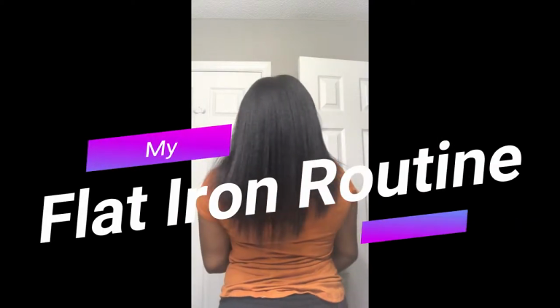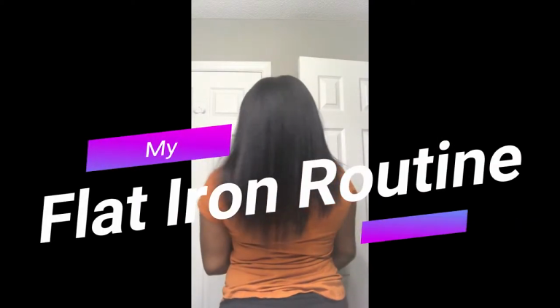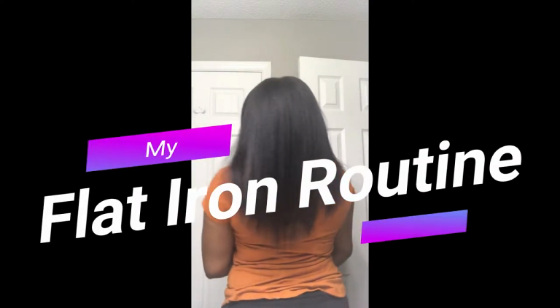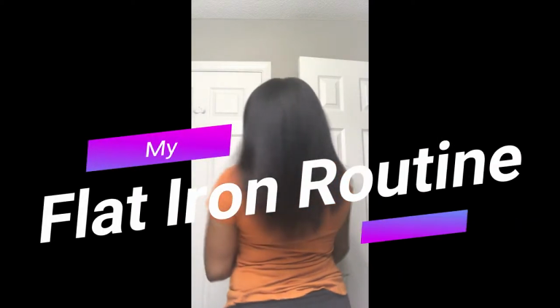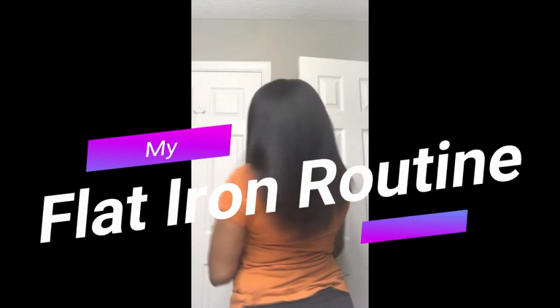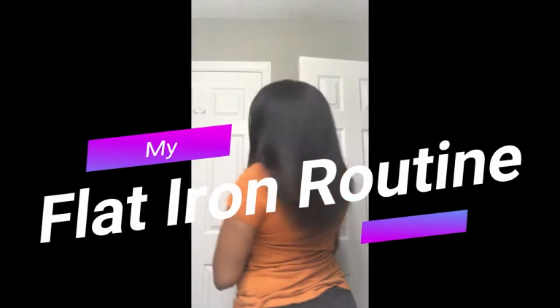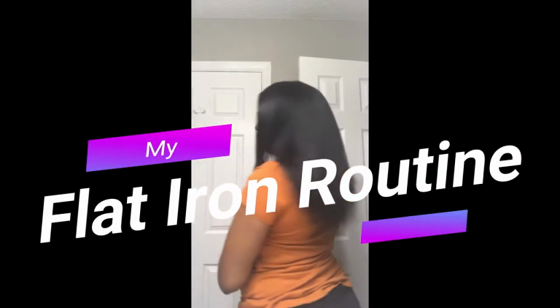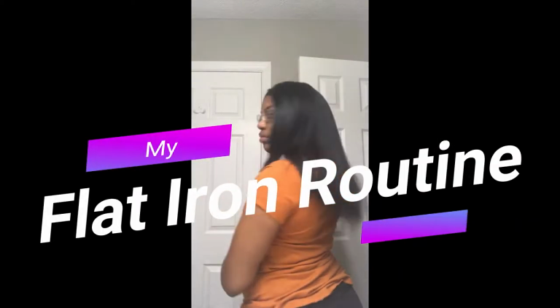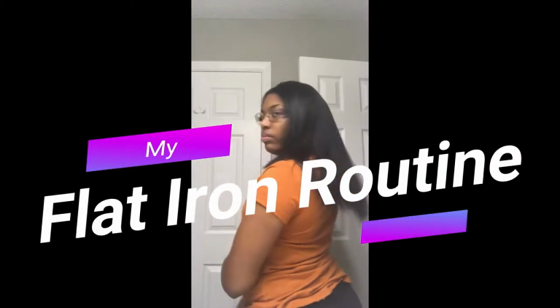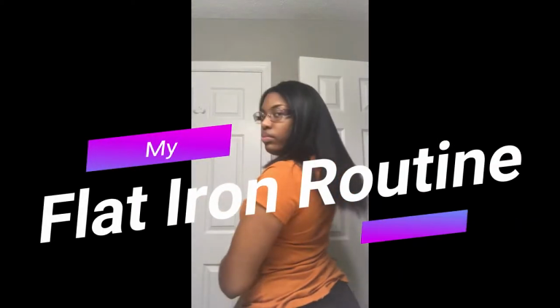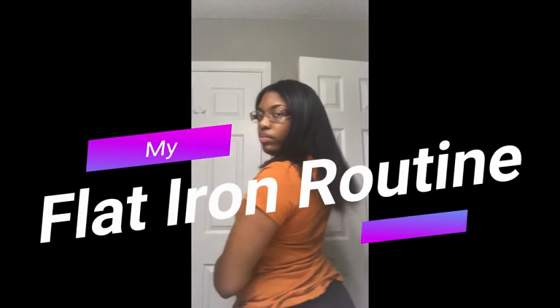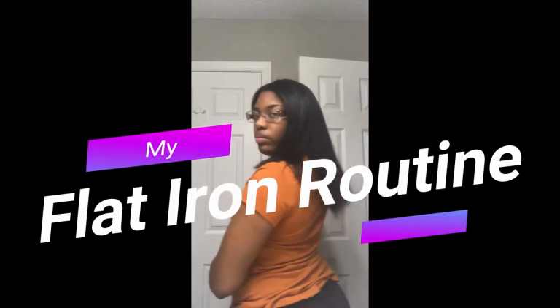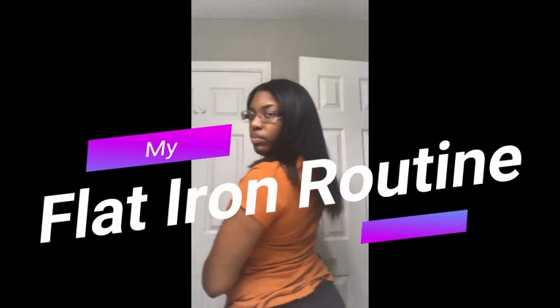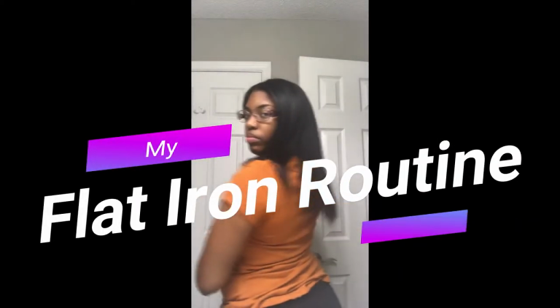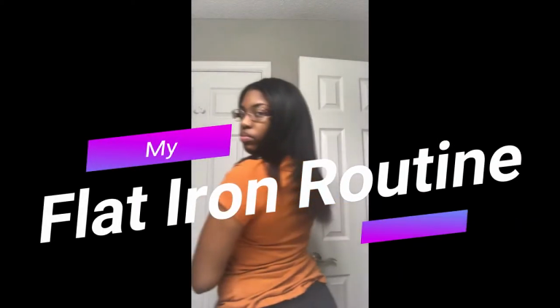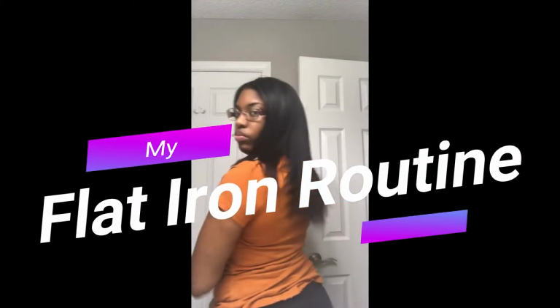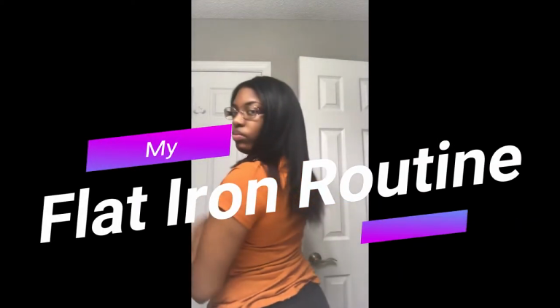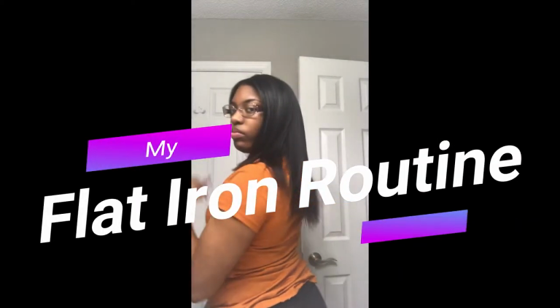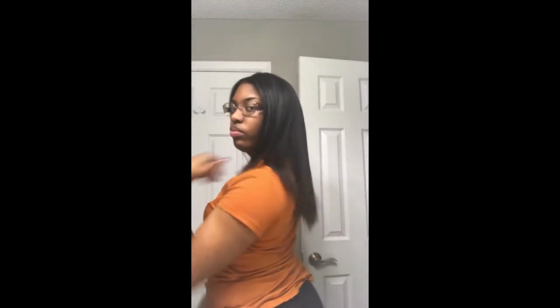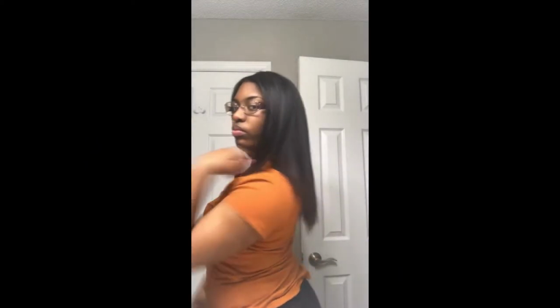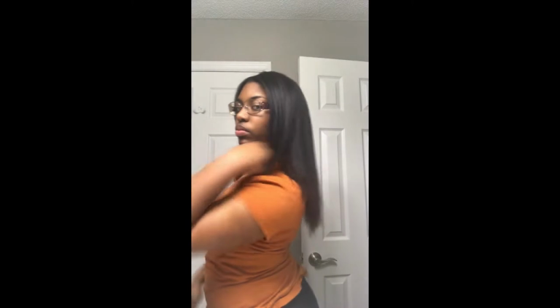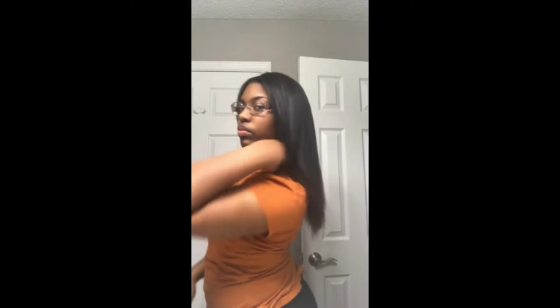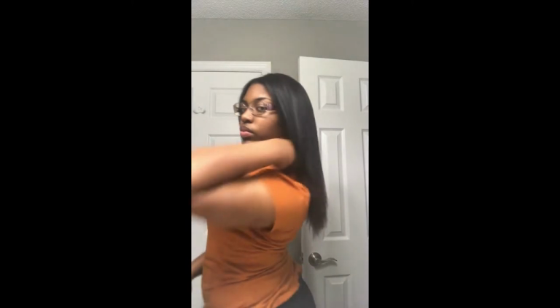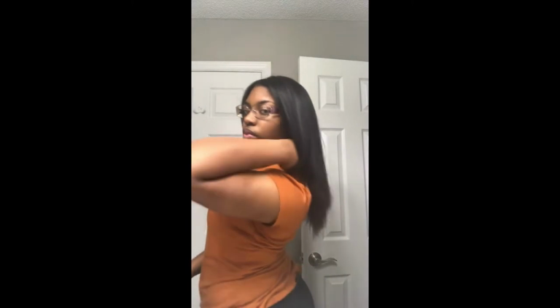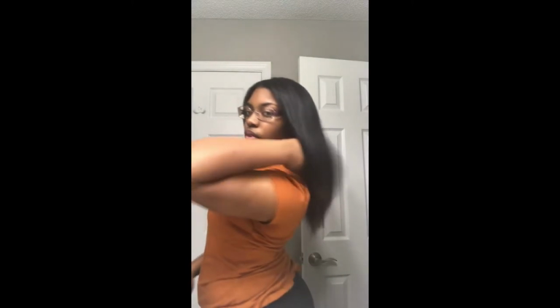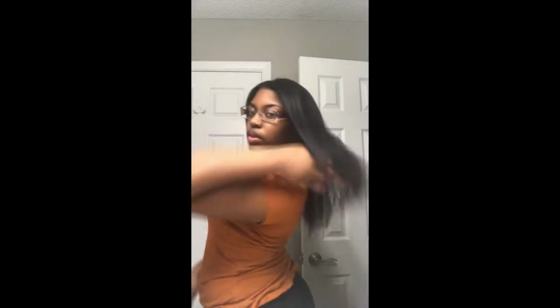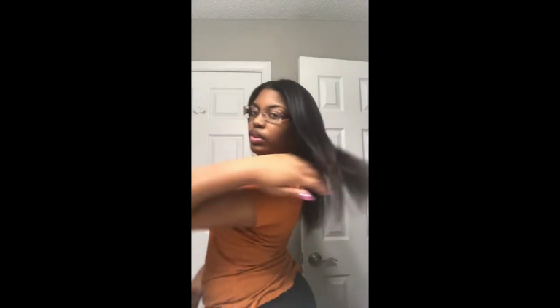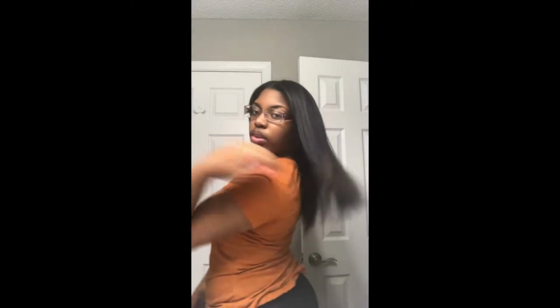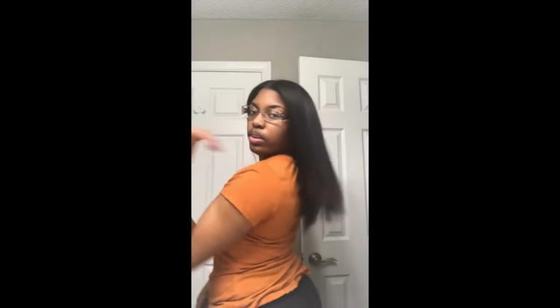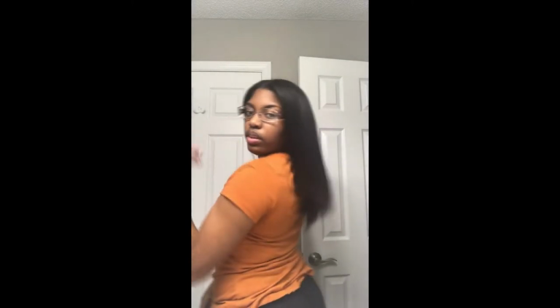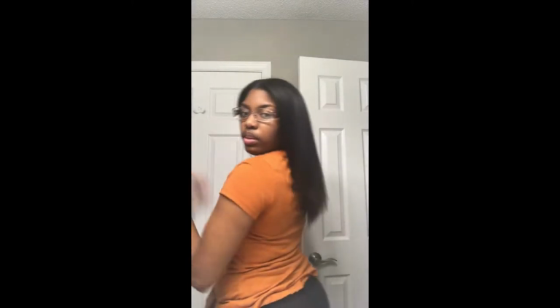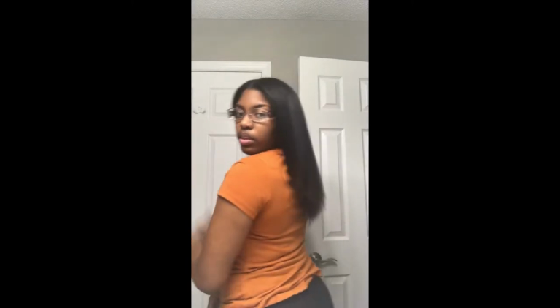Hey guys, welcome back to my channel. Today I will be showing you my flat iron routine. So if you're interested, just keep watching.